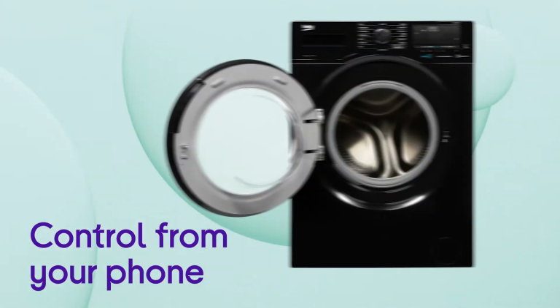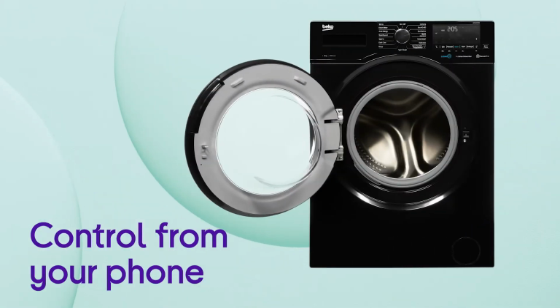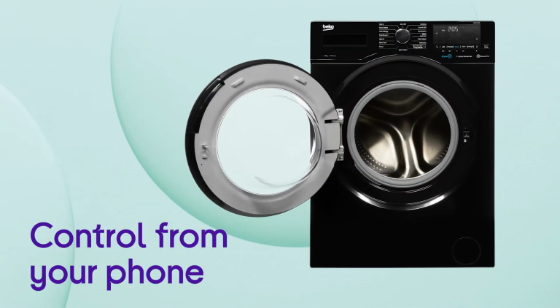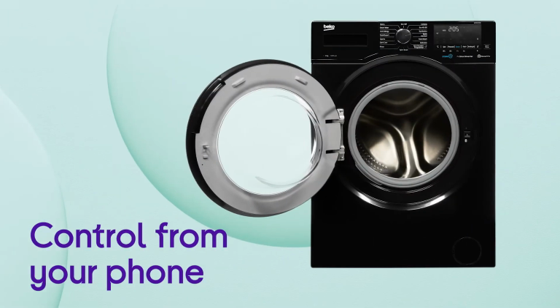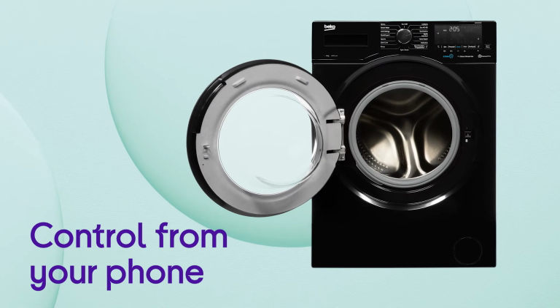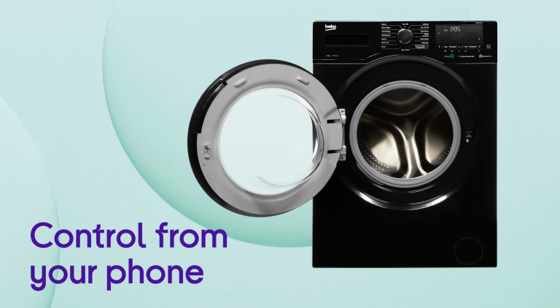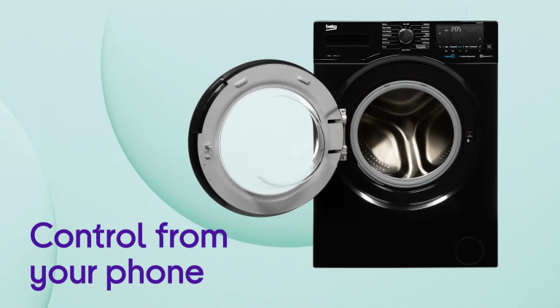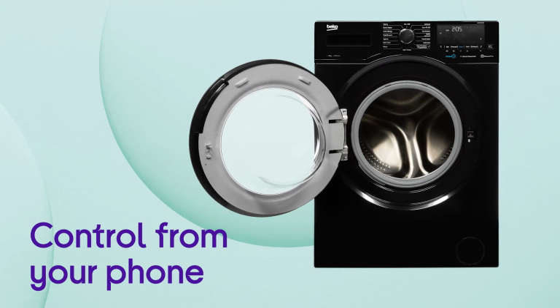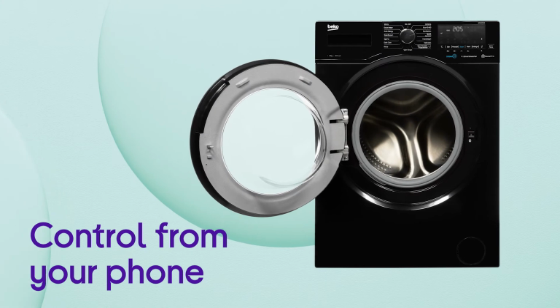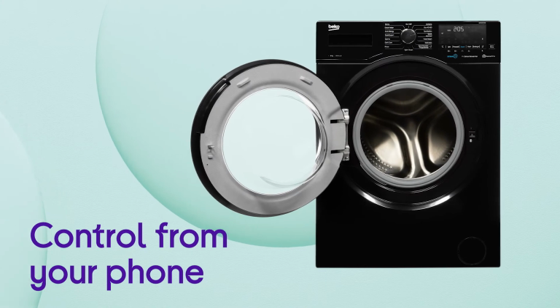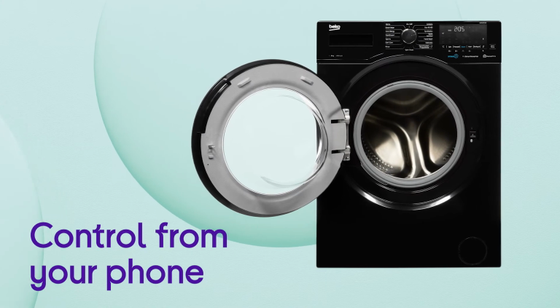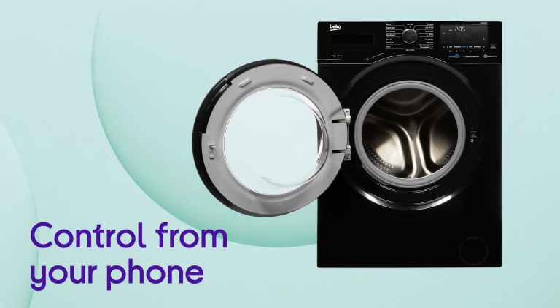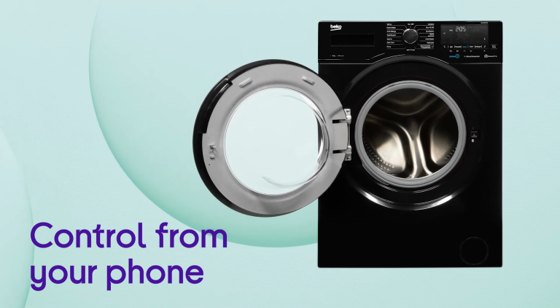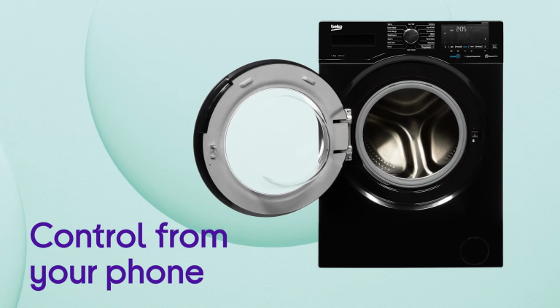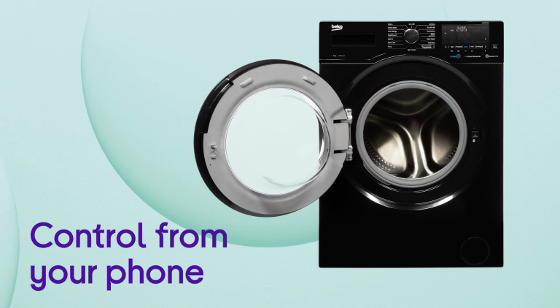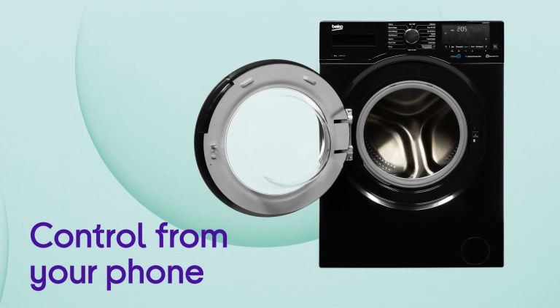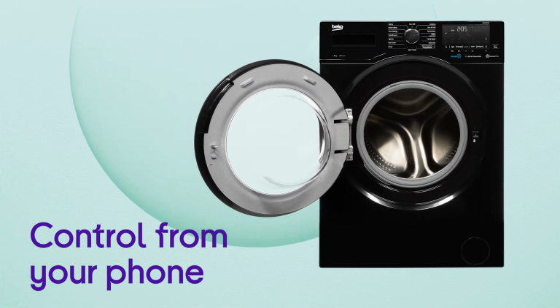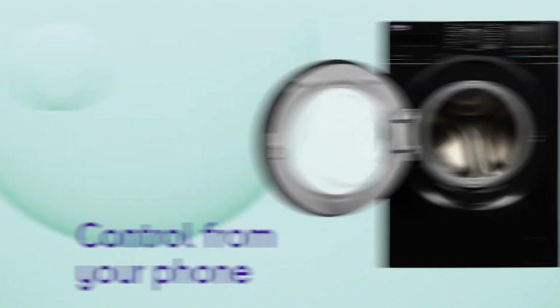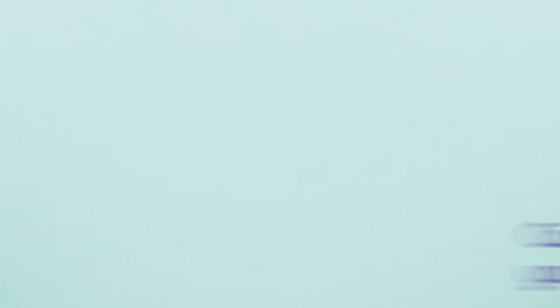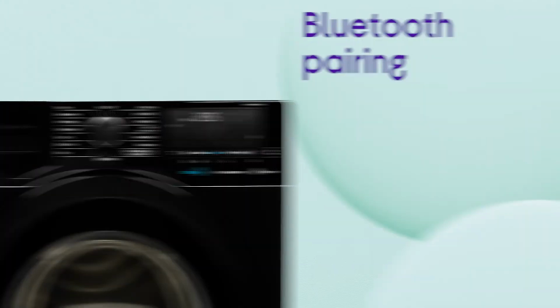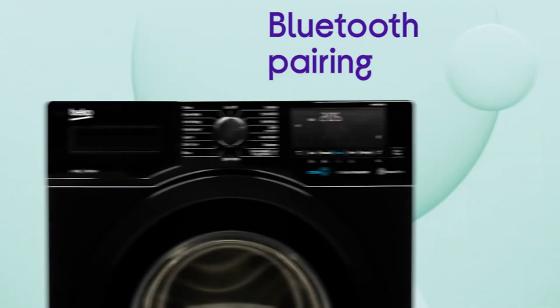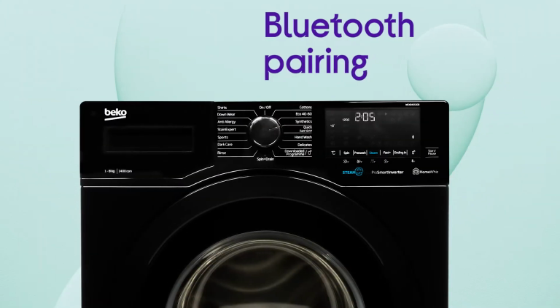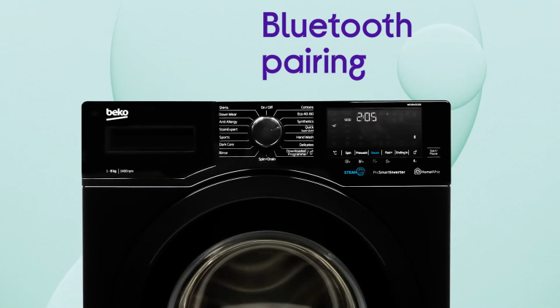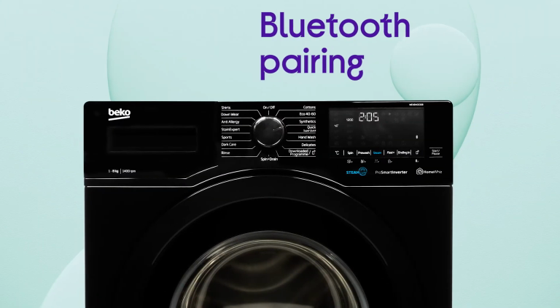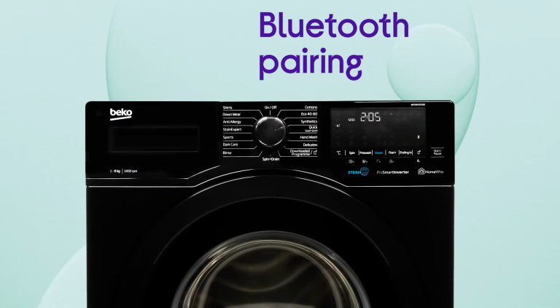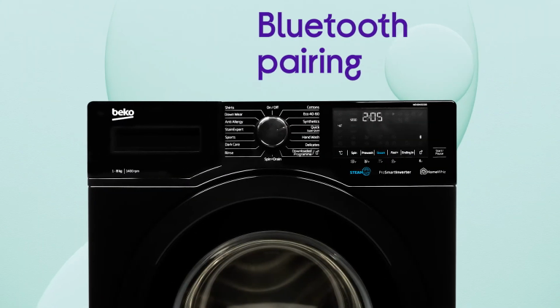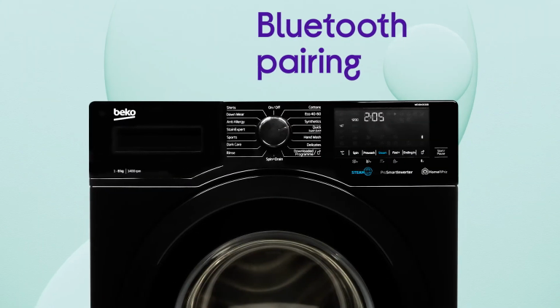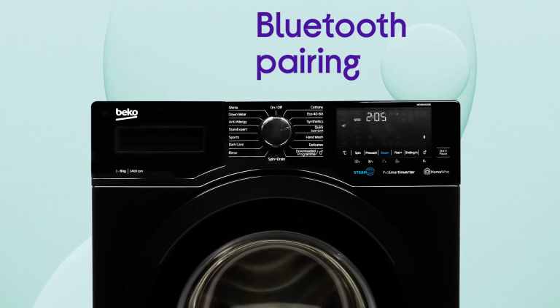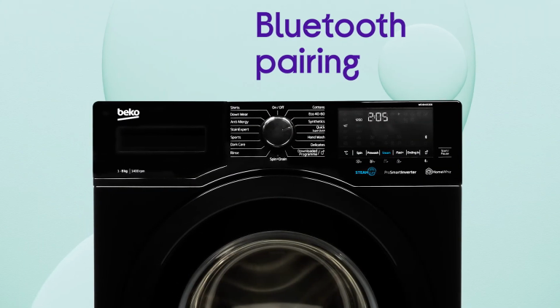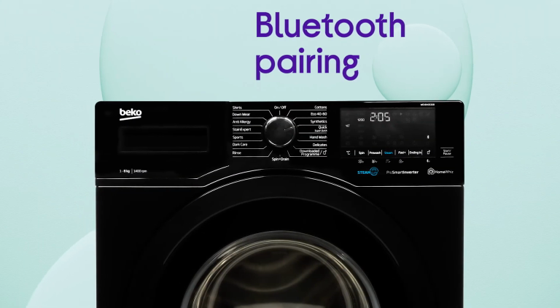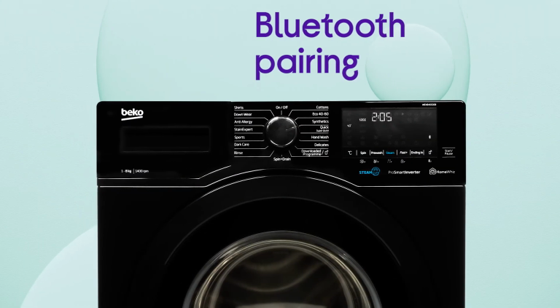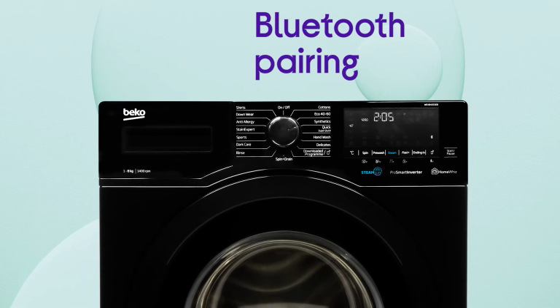You can control and watch over your washing from your phone via the HomeWiz app, with quick and easy Bluetooth pairing.